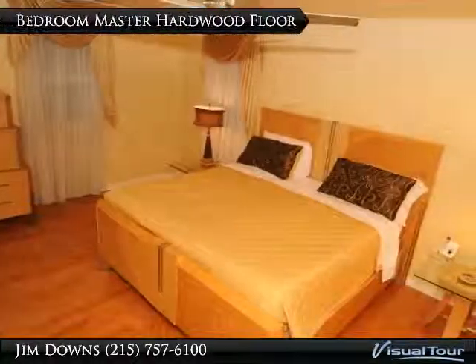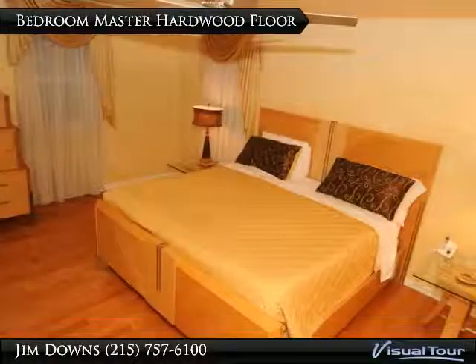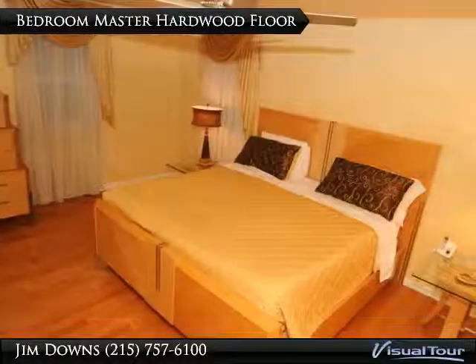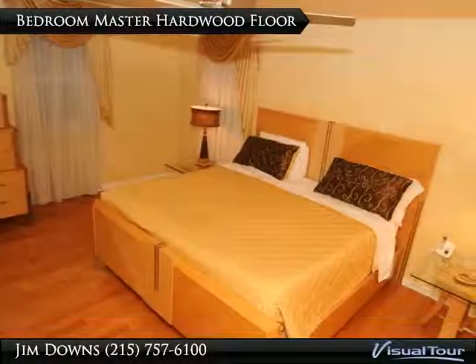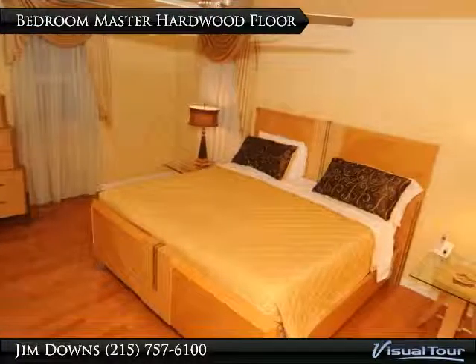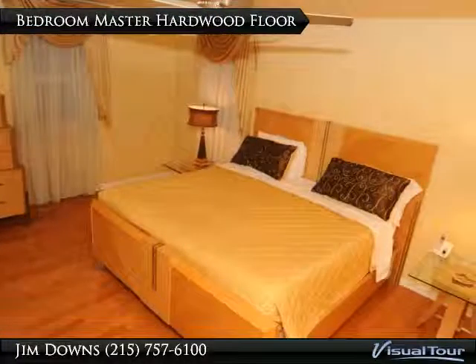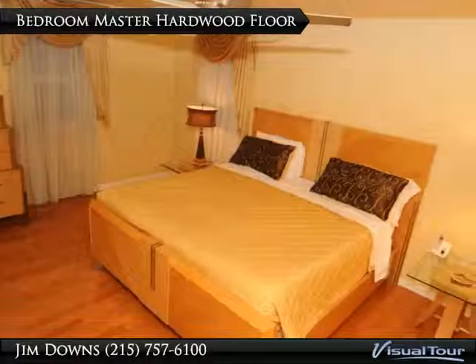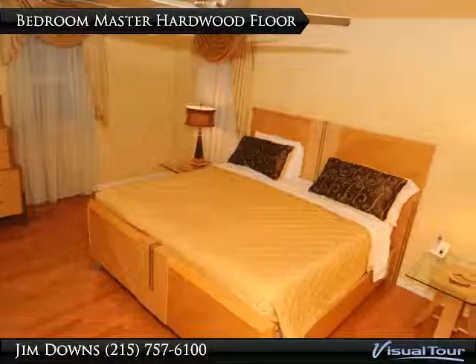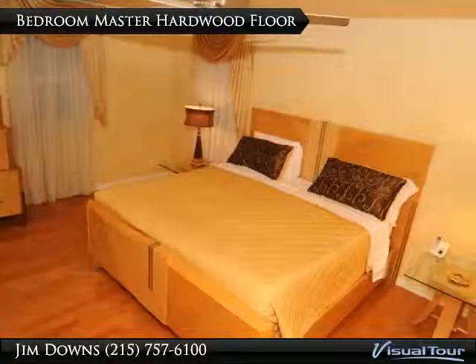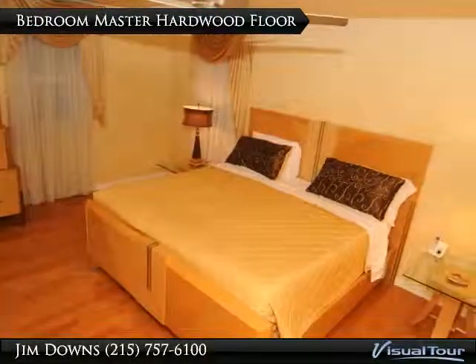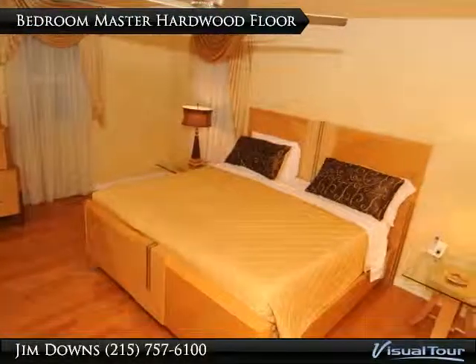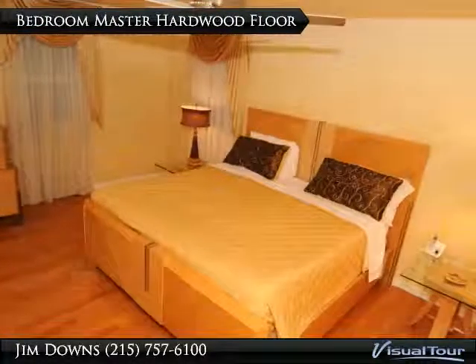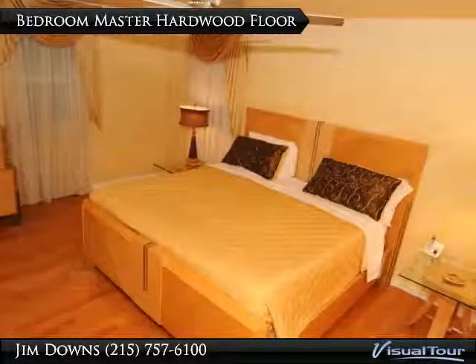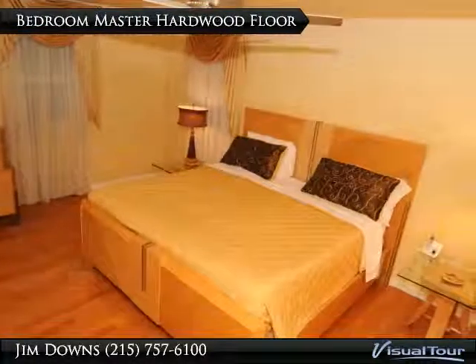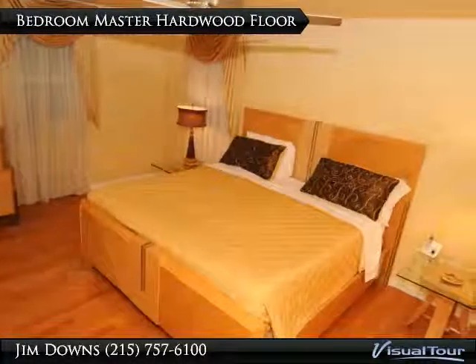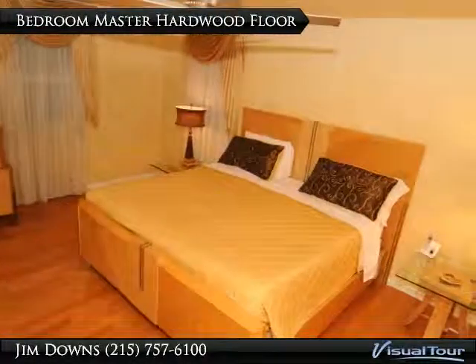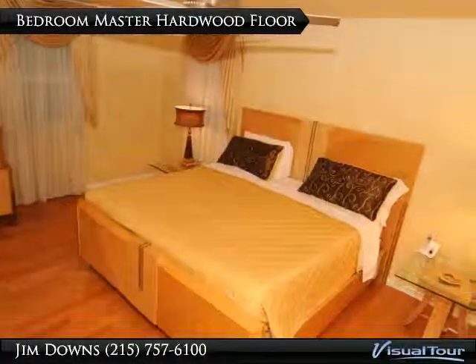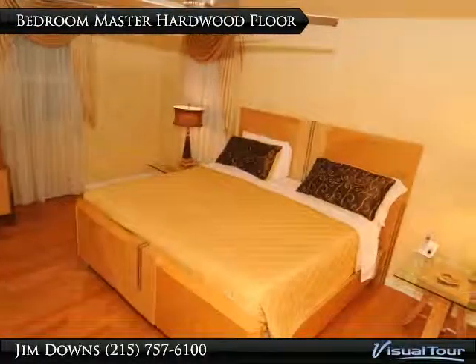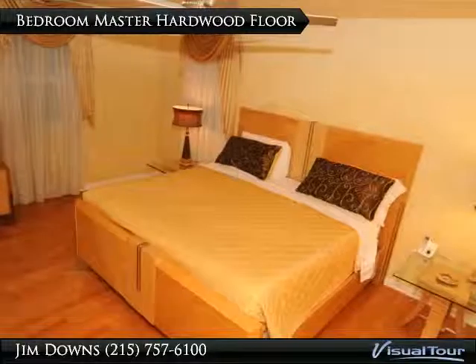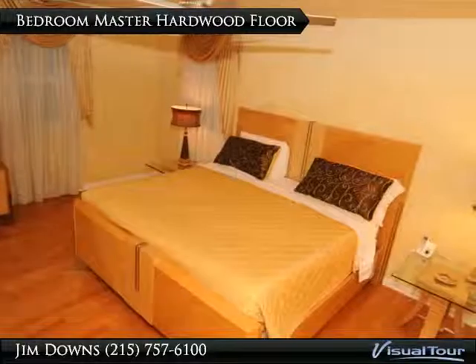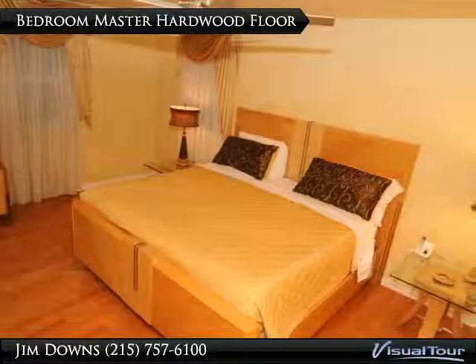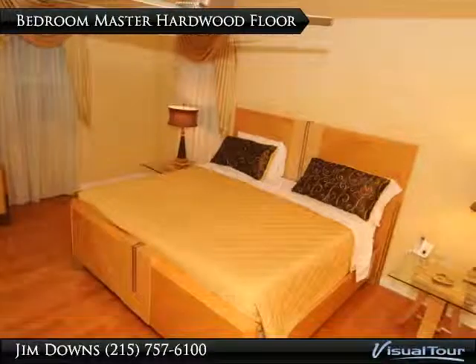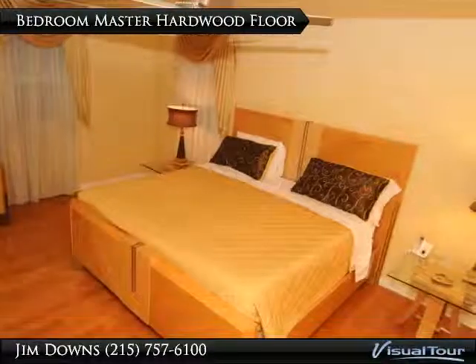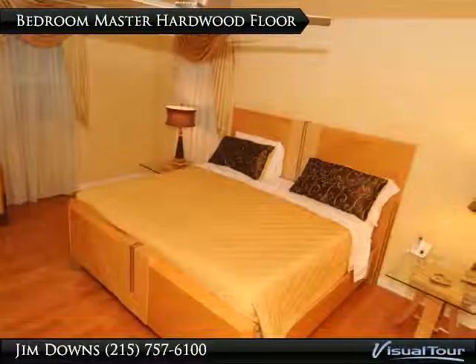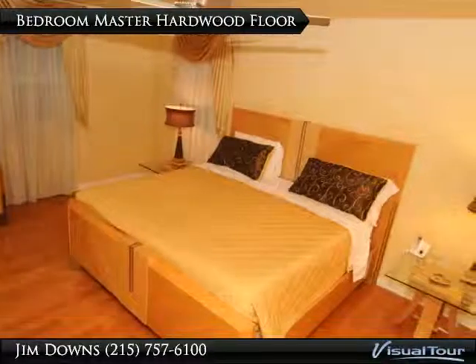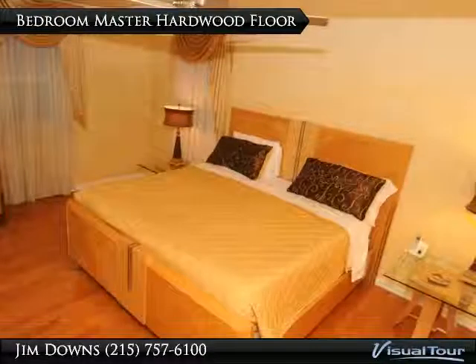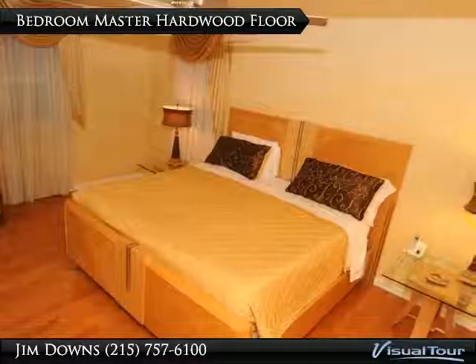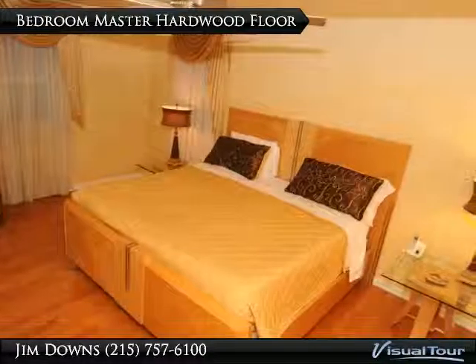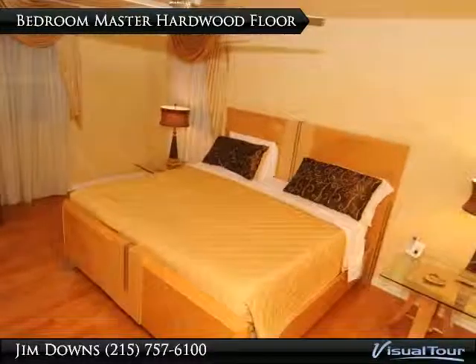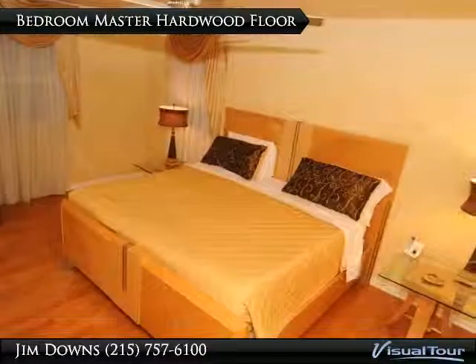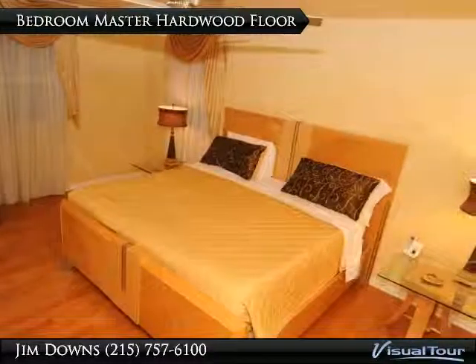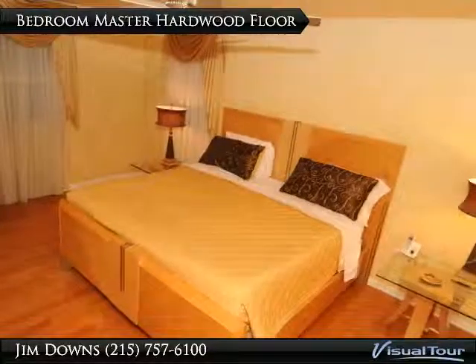Thinking of selling? Call Jim today at 215-869-6194.